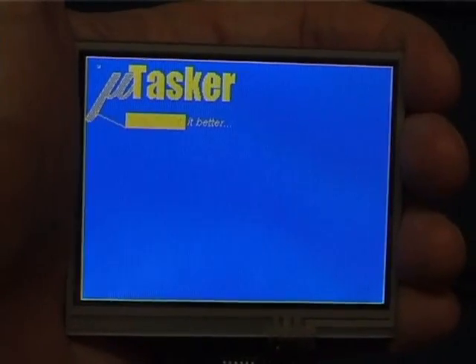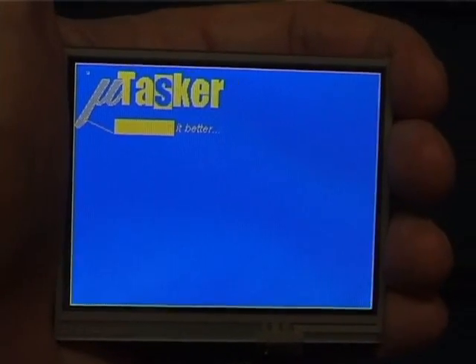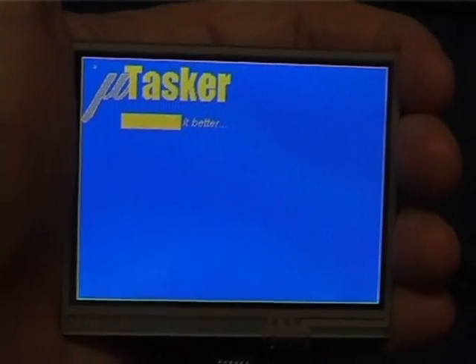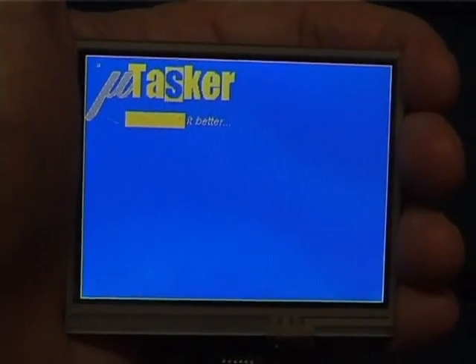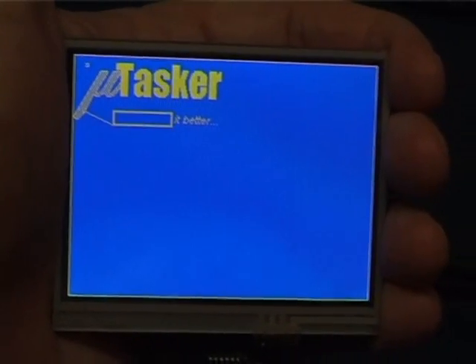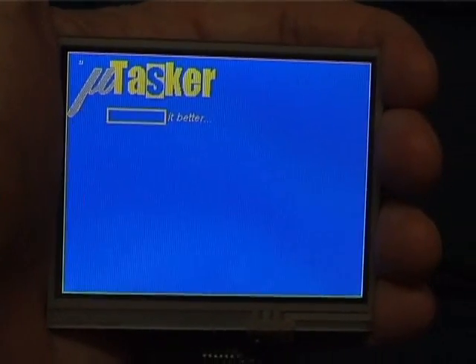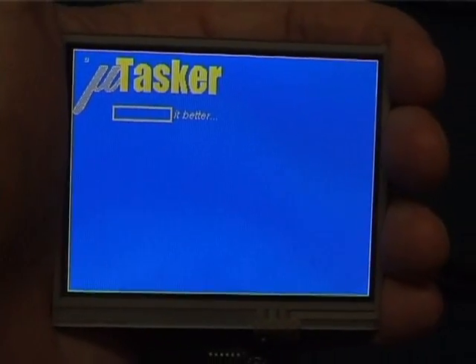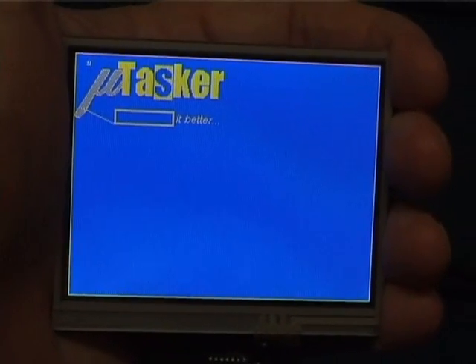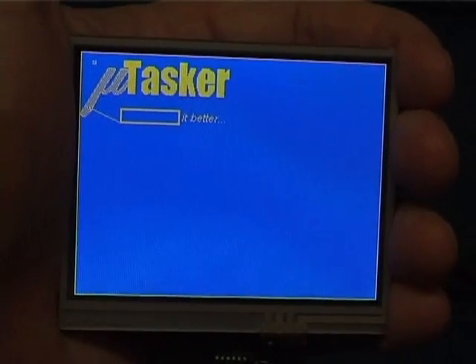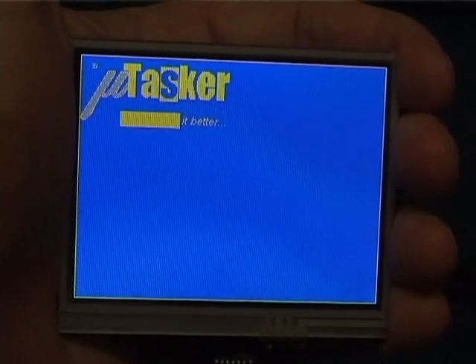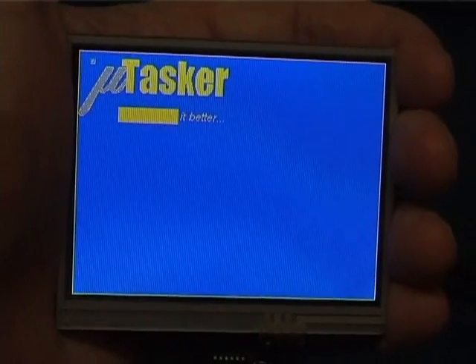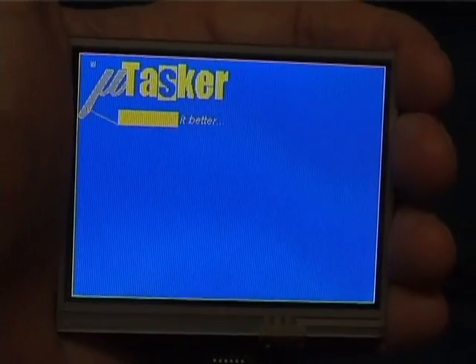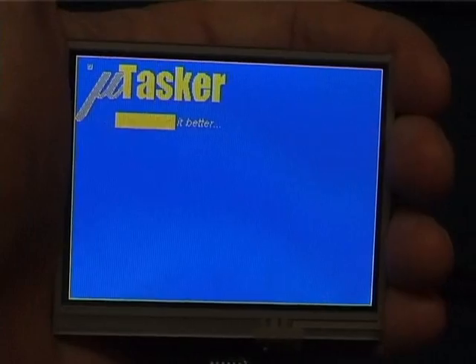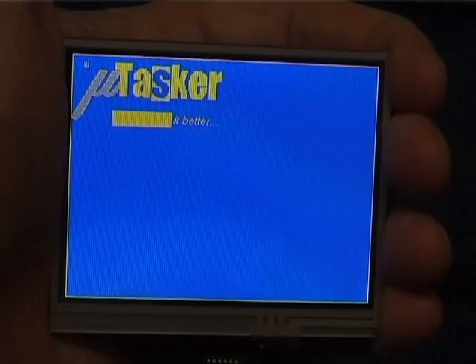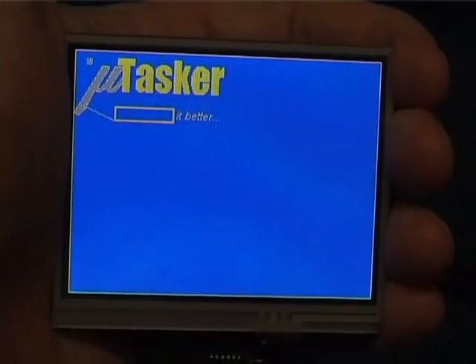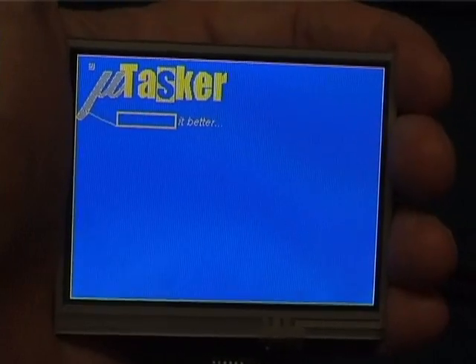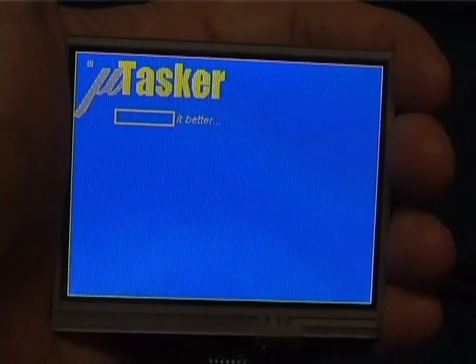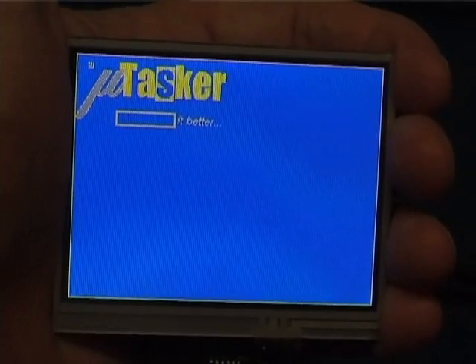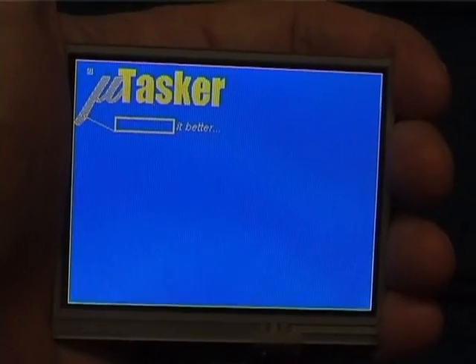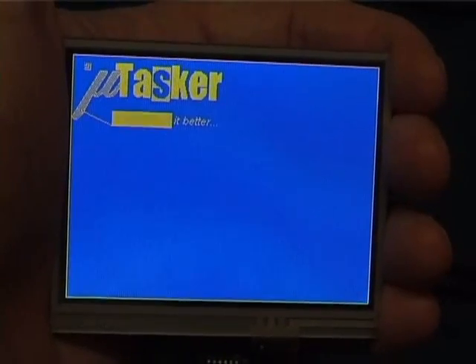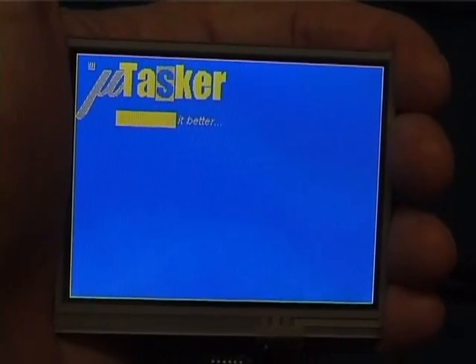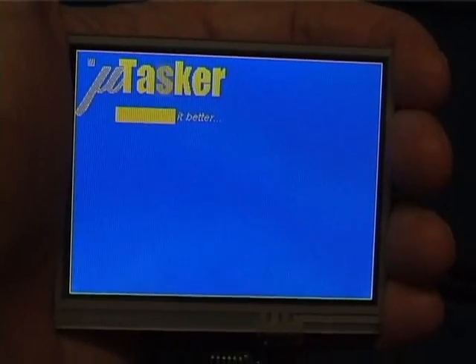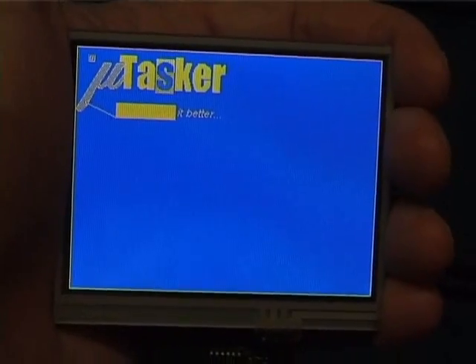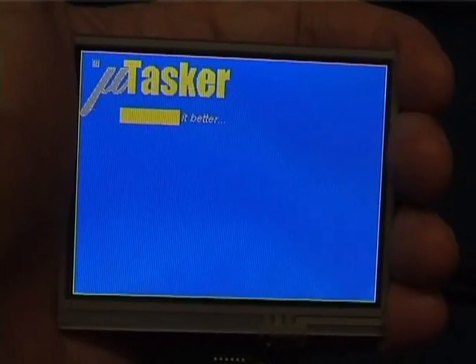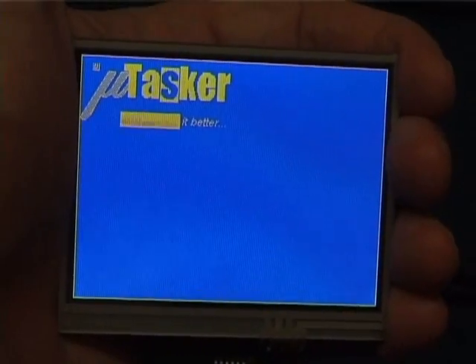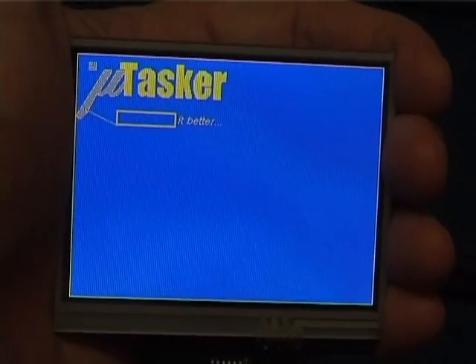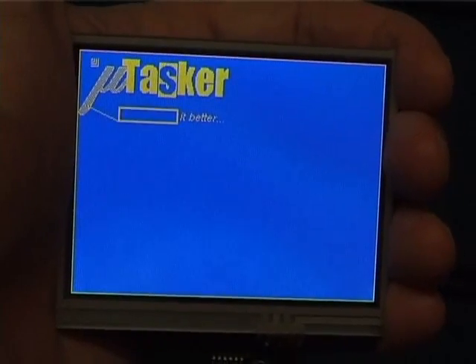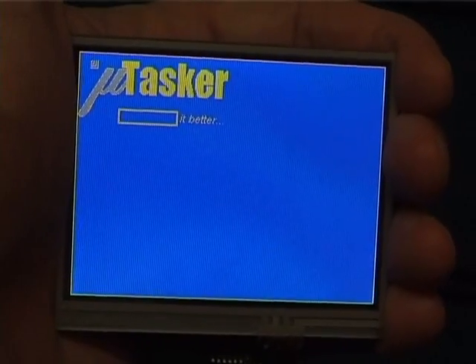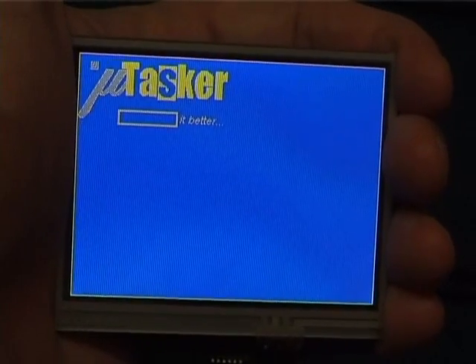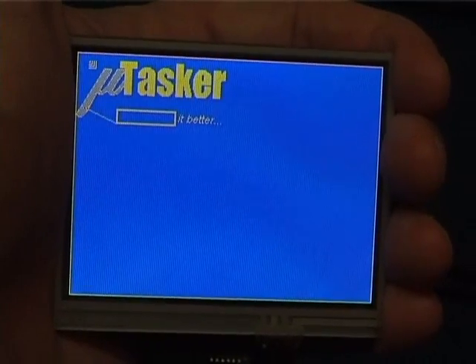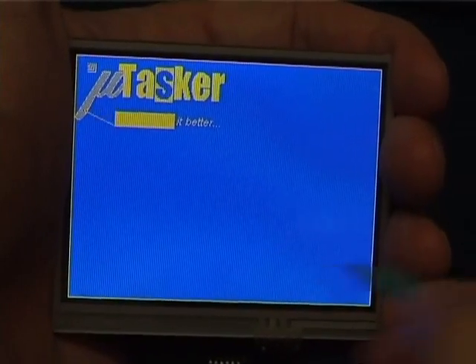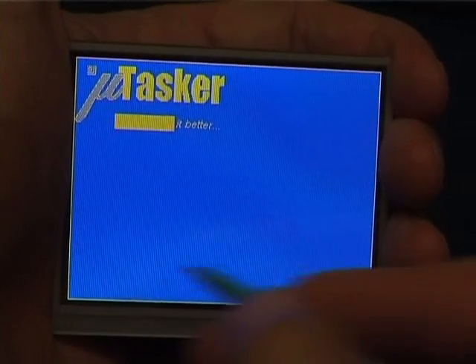Since the Kitronix display has a touch screen, I can now show this in operation.